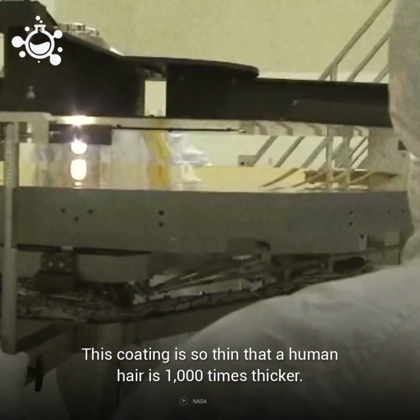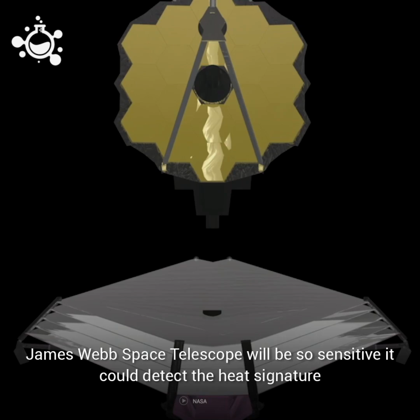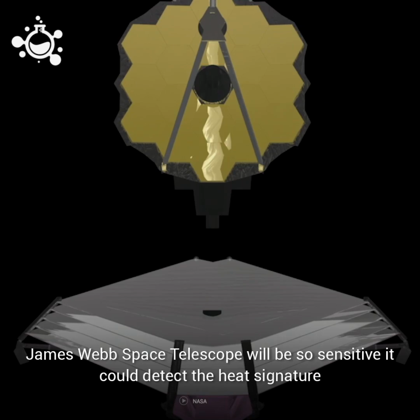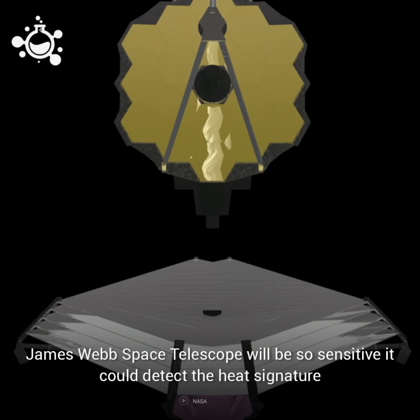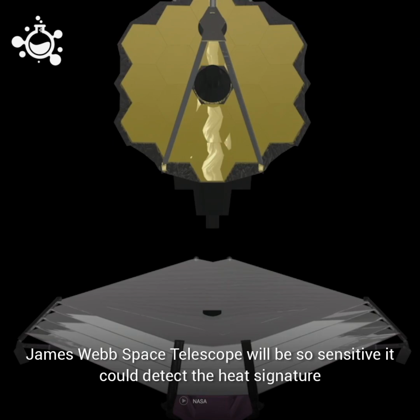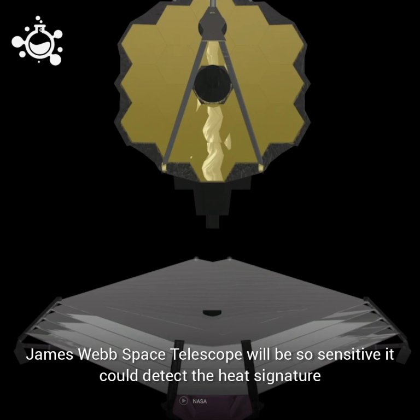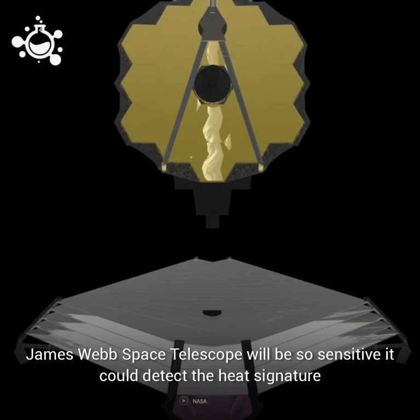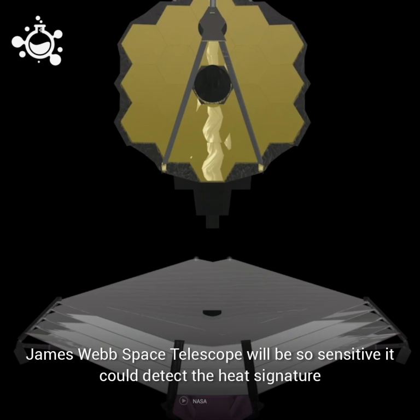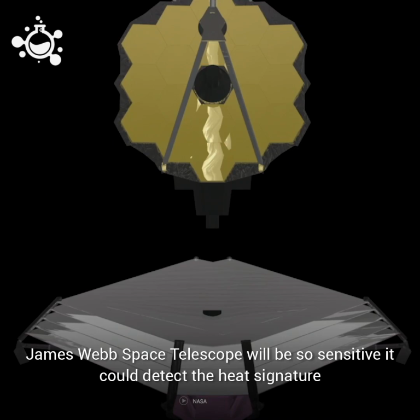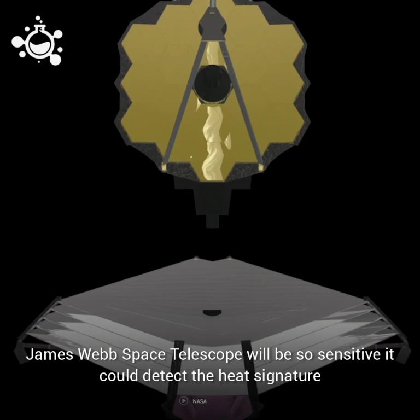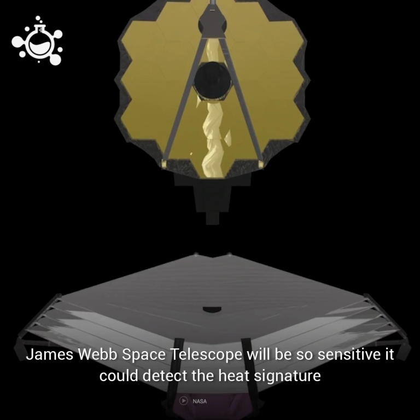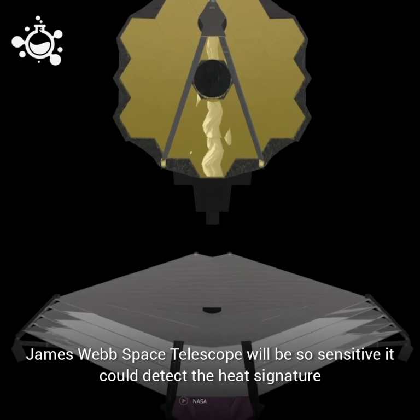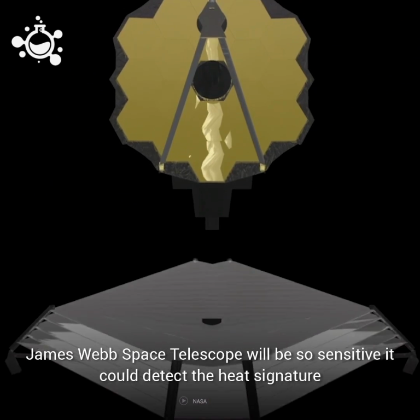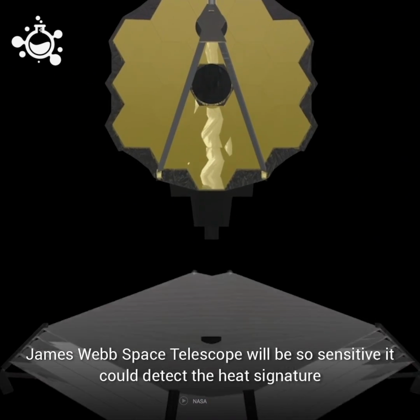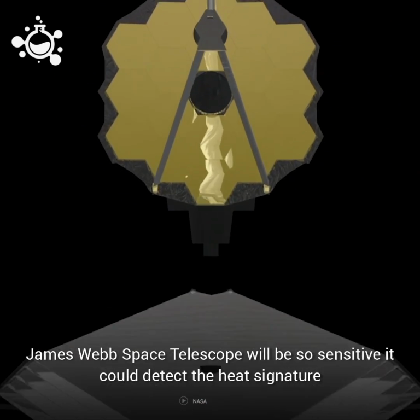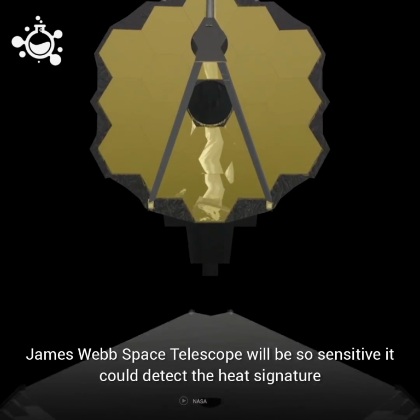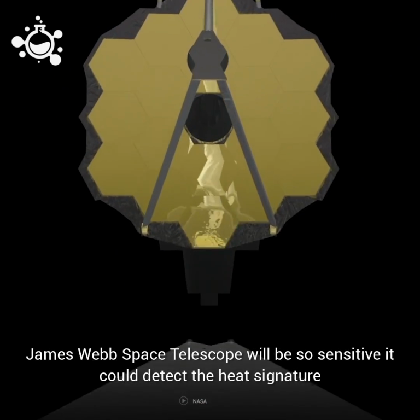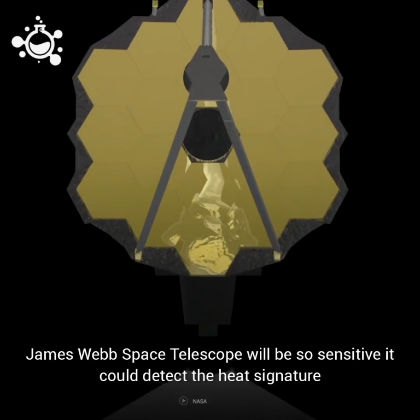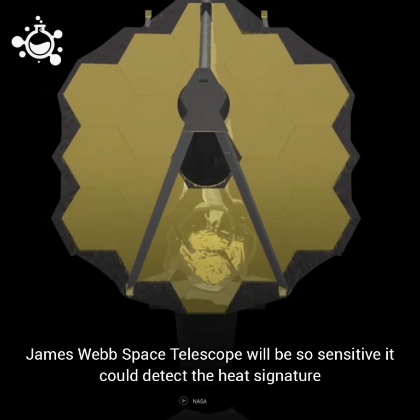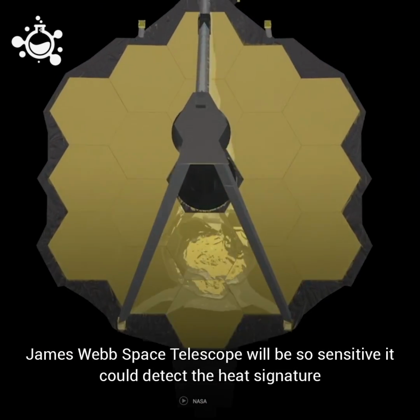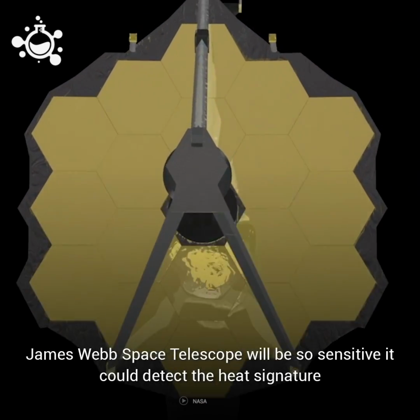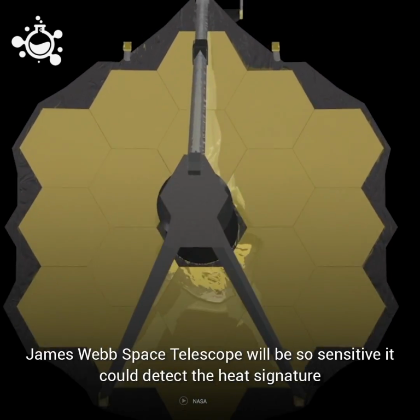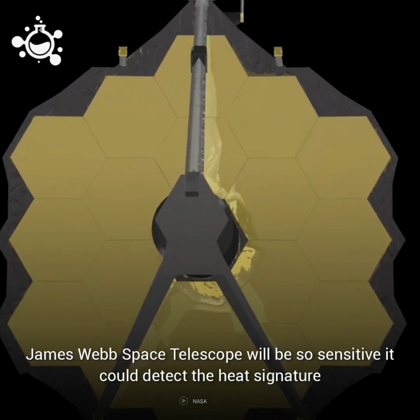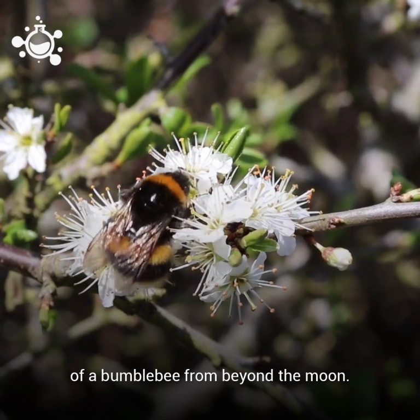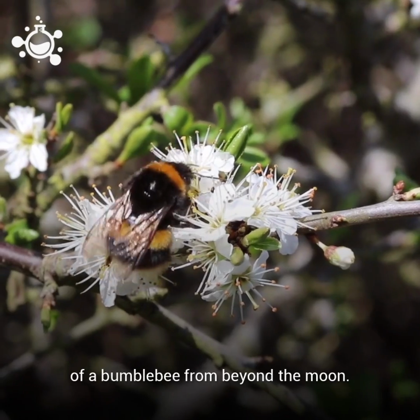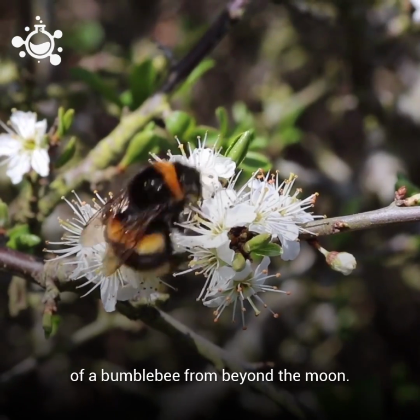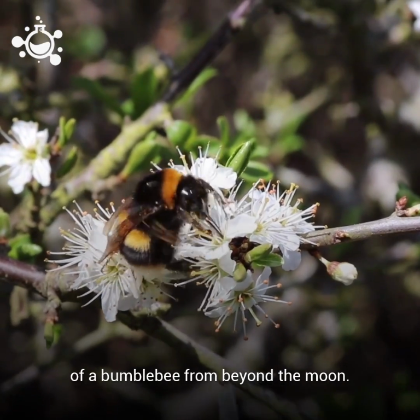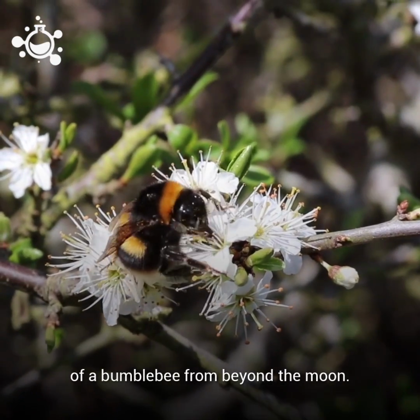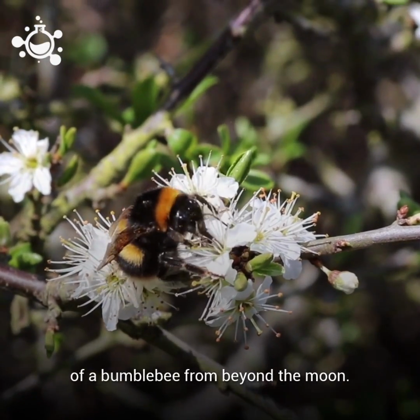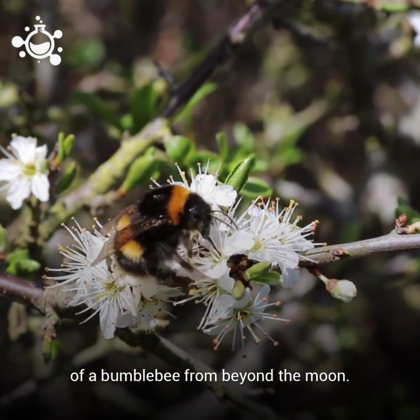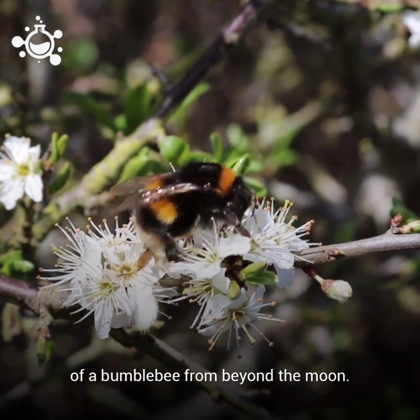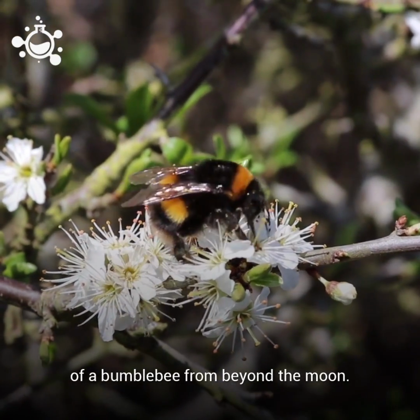The James Webb Space Telescope will be so sensitive that it could detect the heat signature of a bumblebee from beyond the Moon.